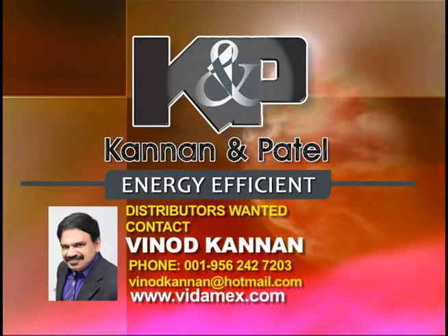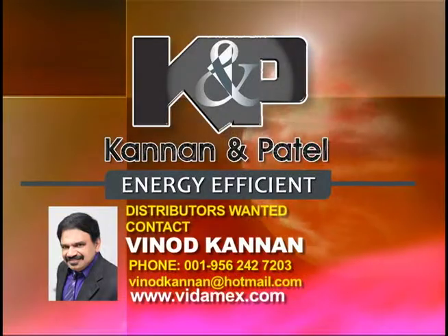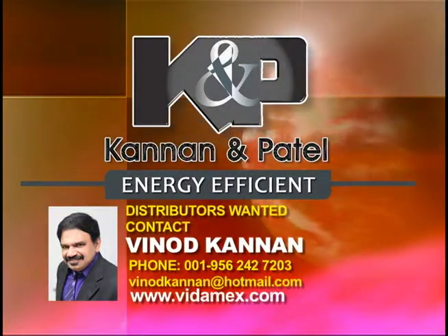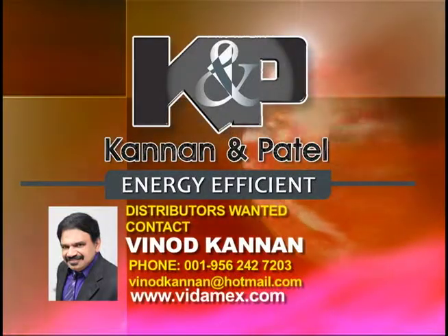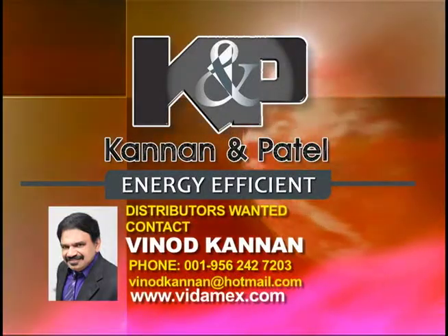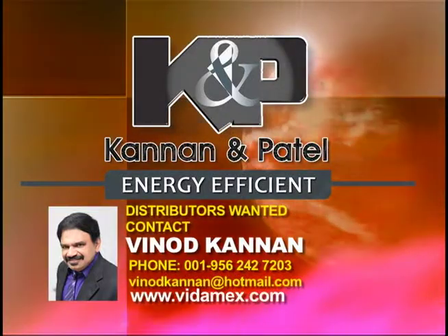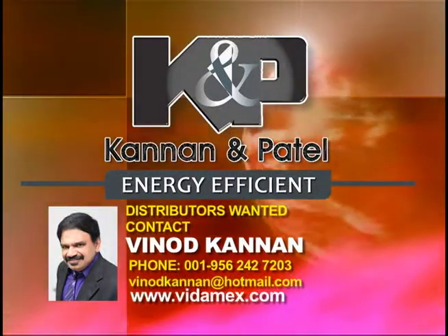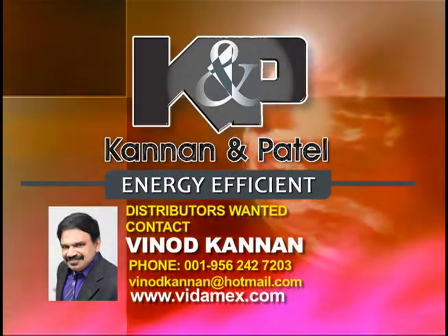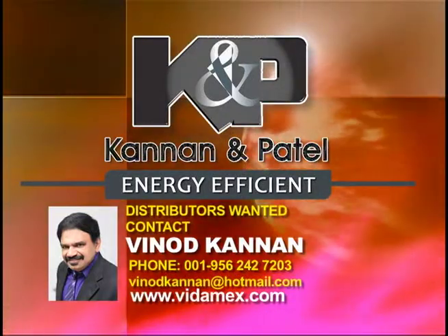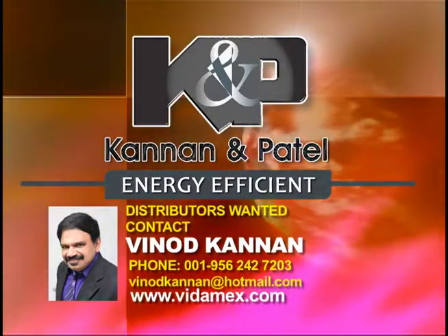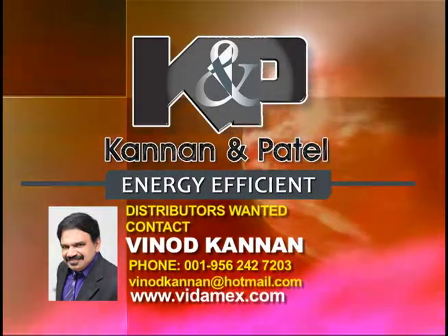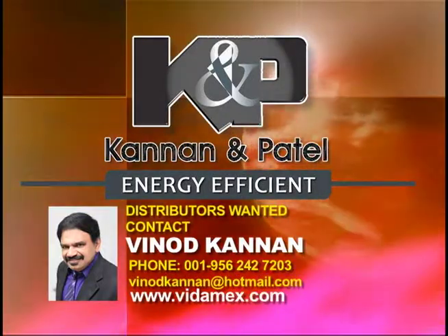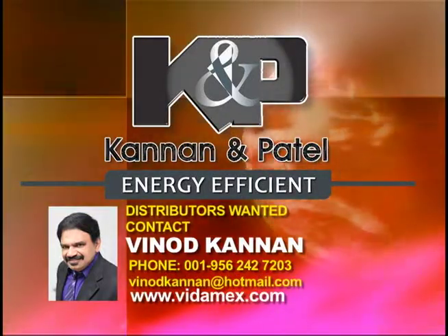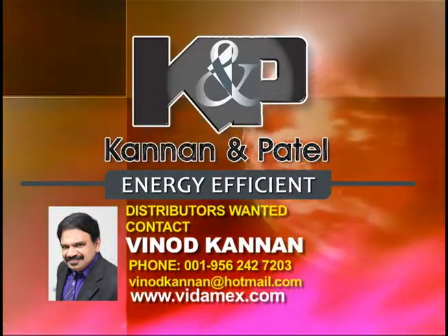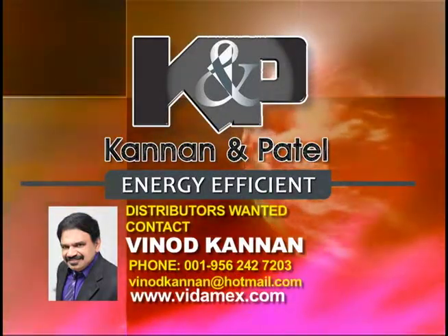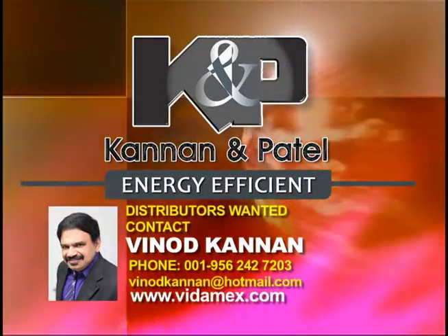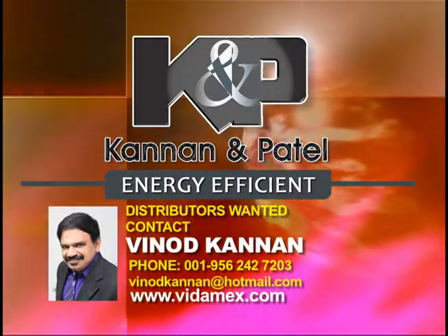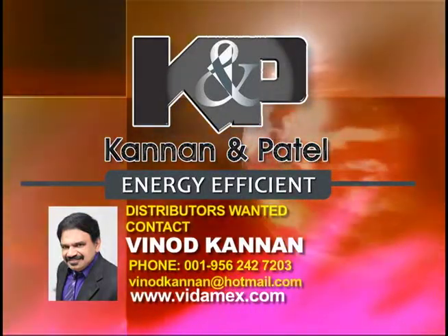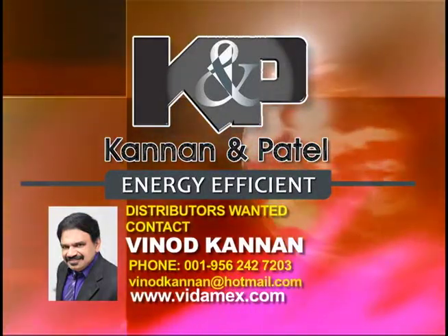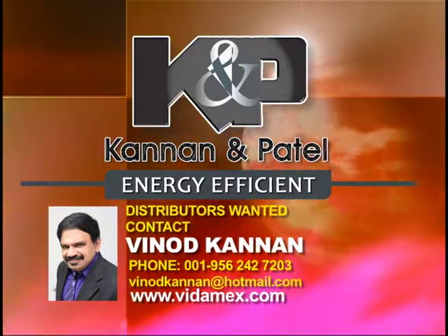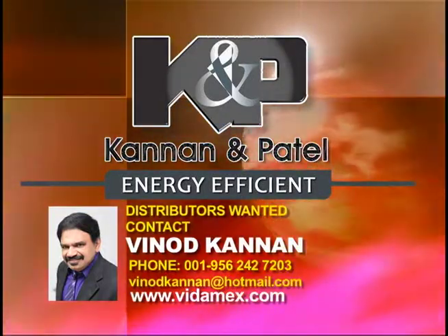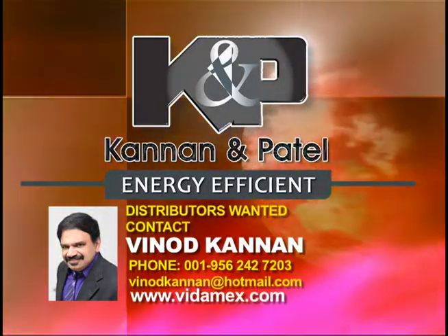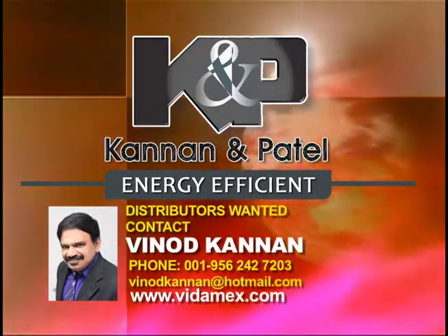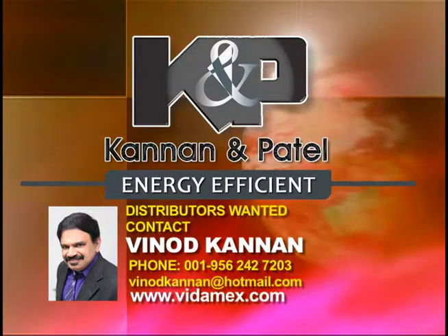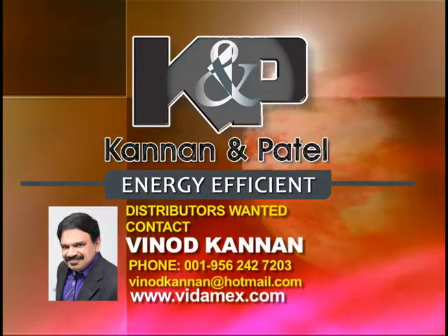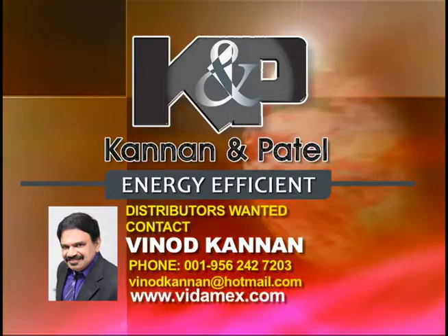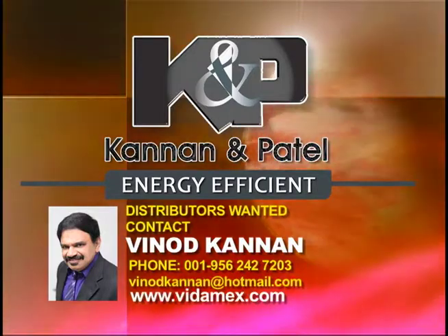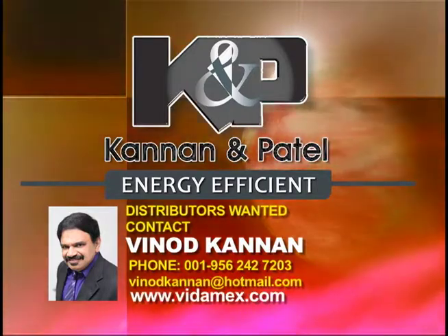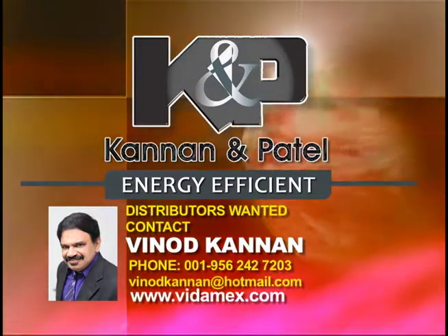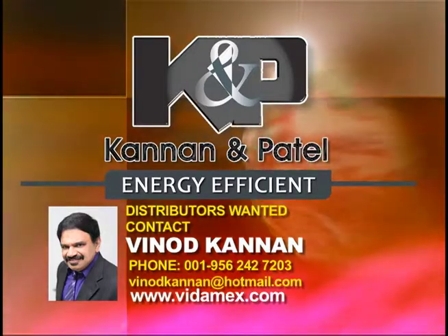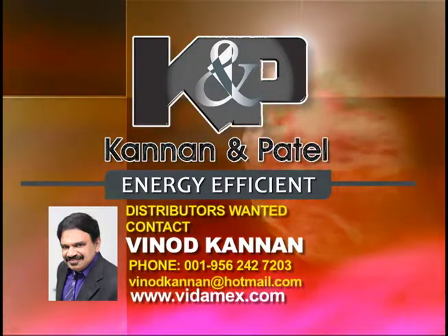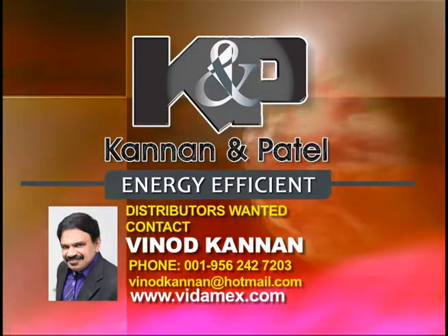Kanna and Patel Energy Efficient Induction Cooker. Distributors wanted in US, Canada and UK. Contact Vinod Karnan.